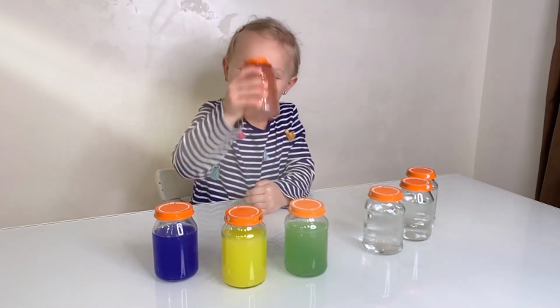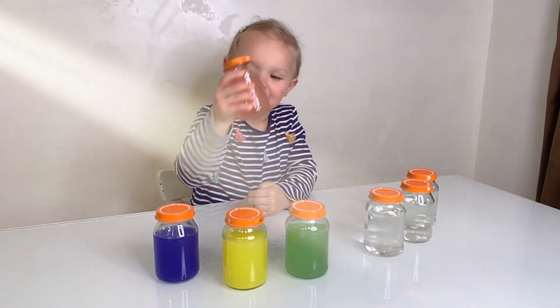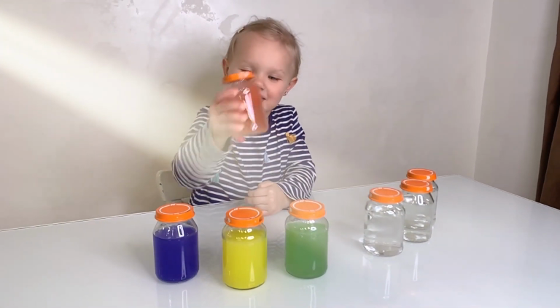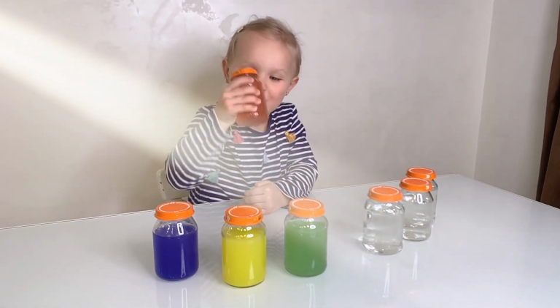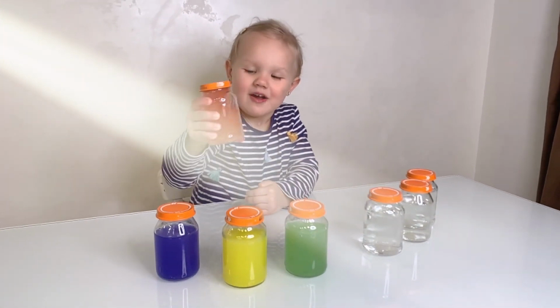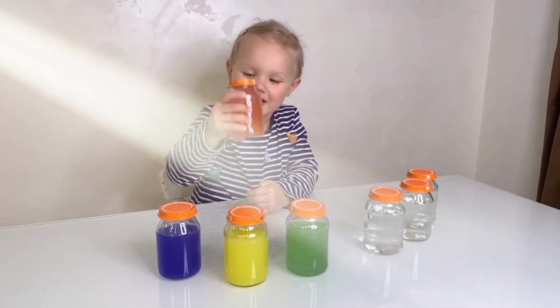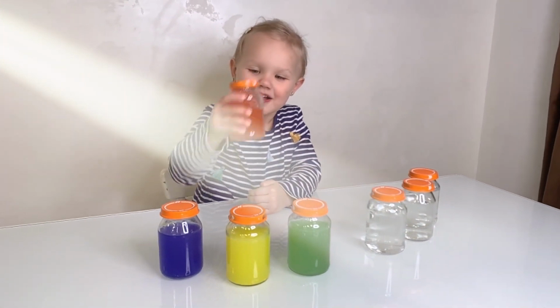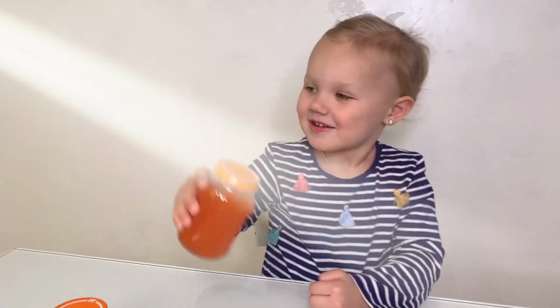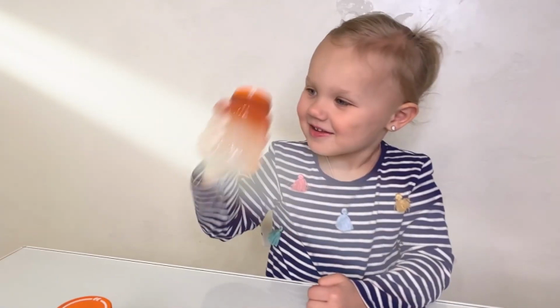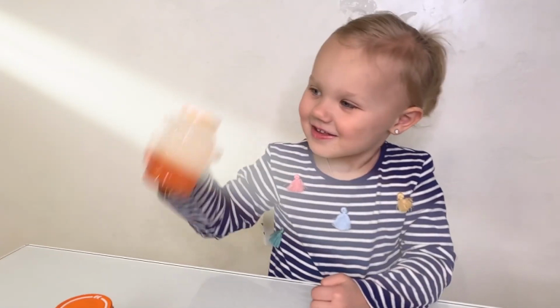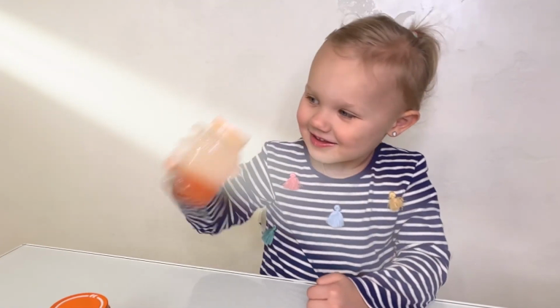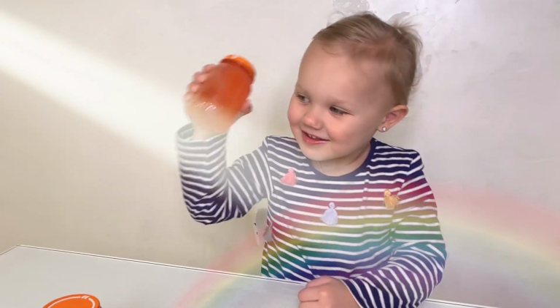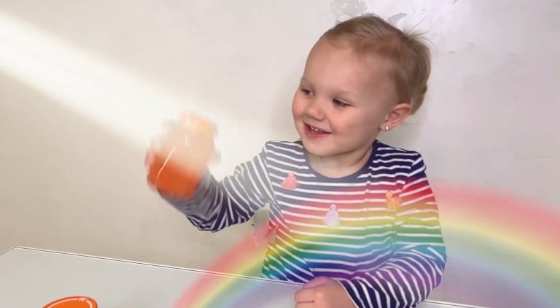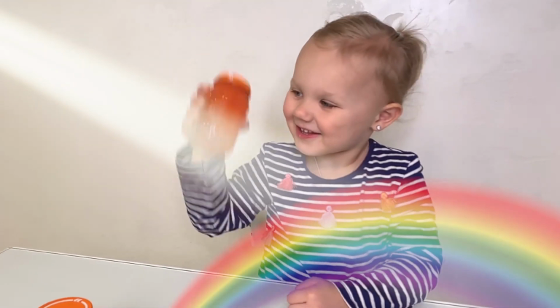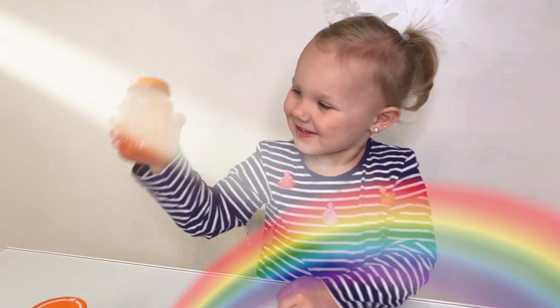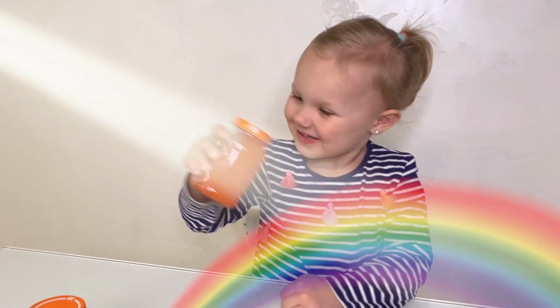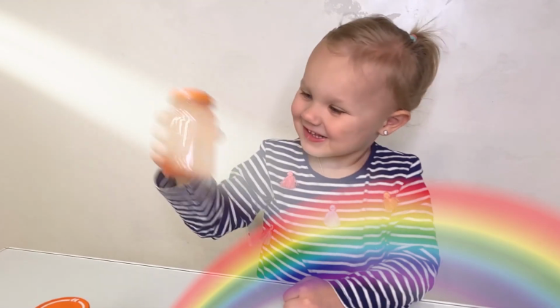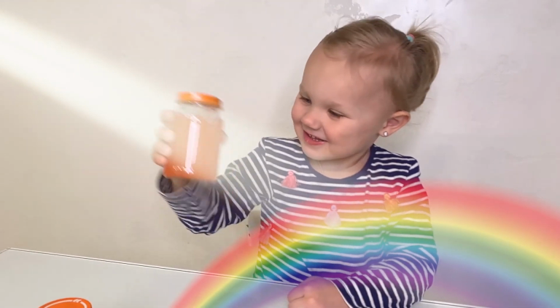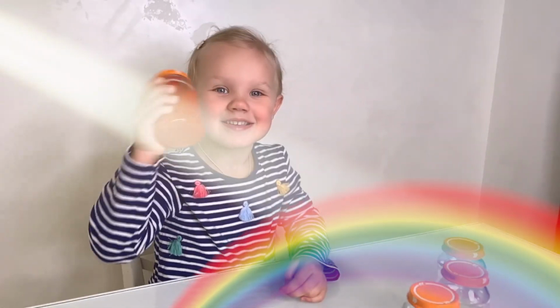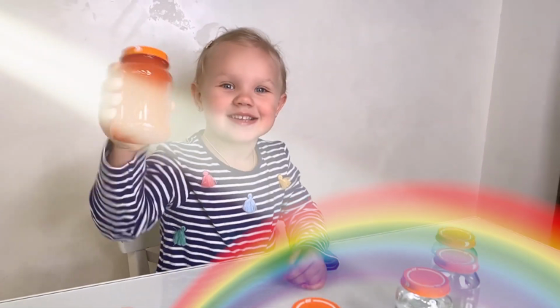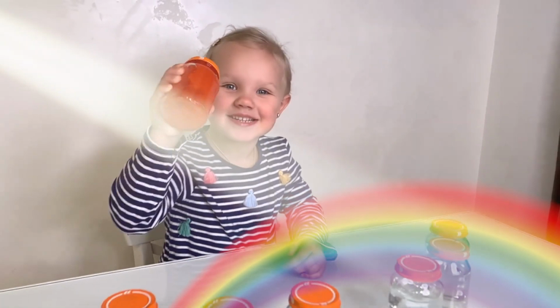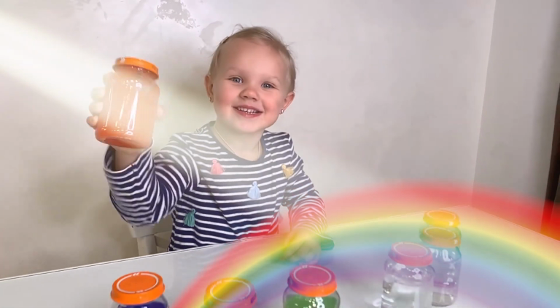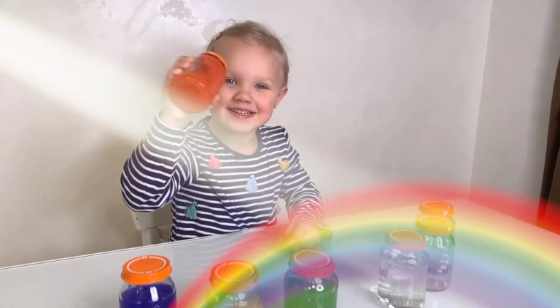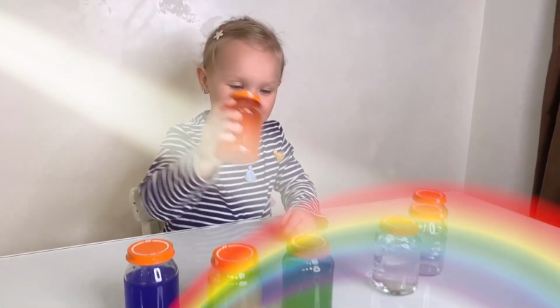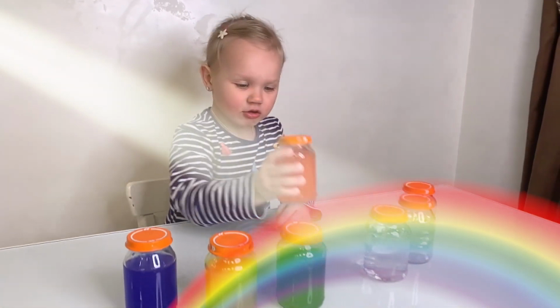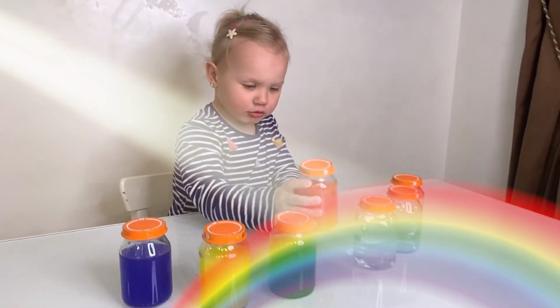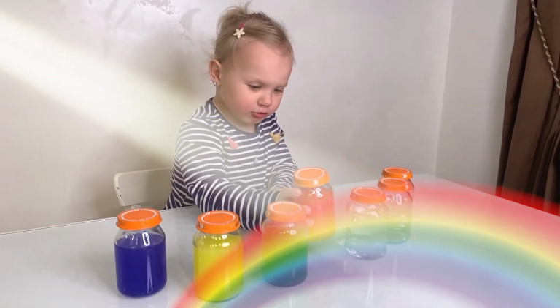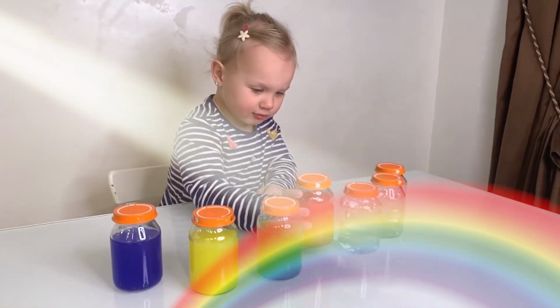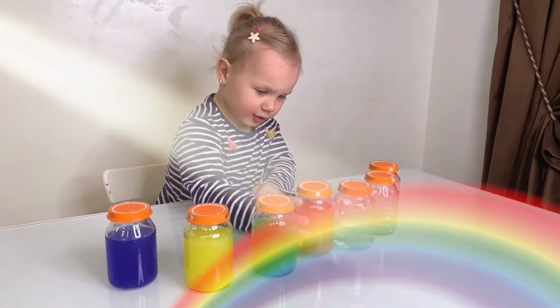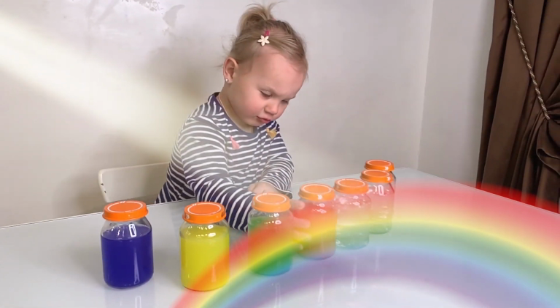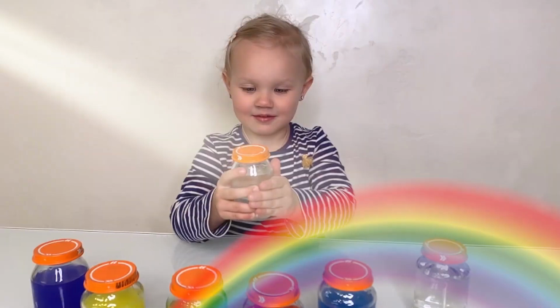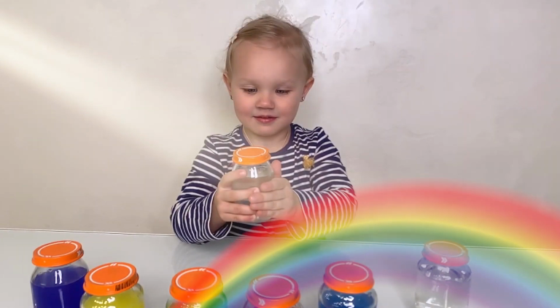Isaac Newton discovered that visible light is made up of seven different colors. You can see all of them in a rainbow.